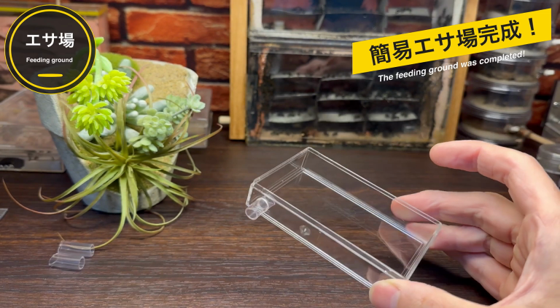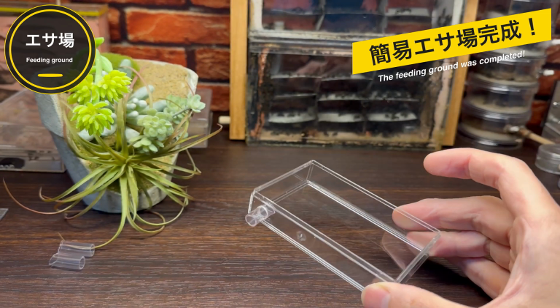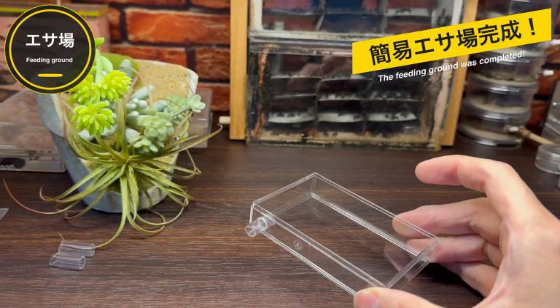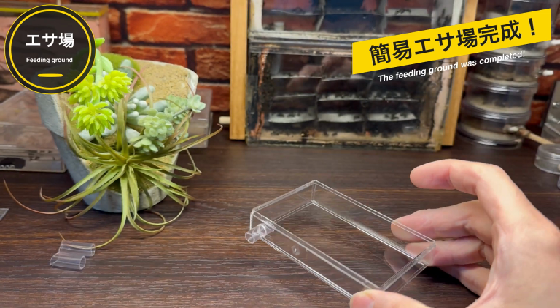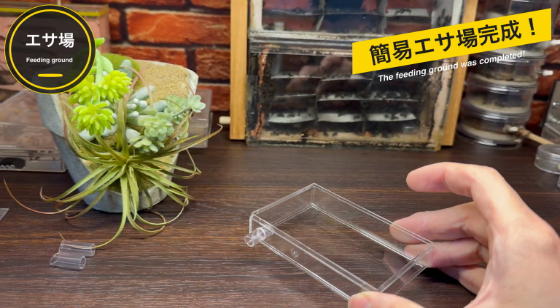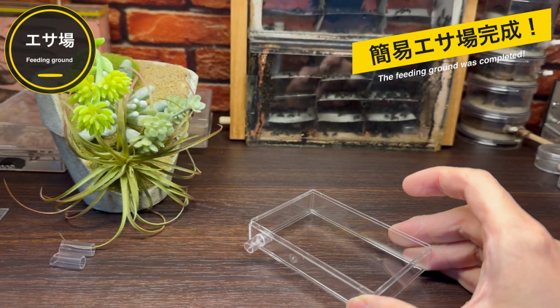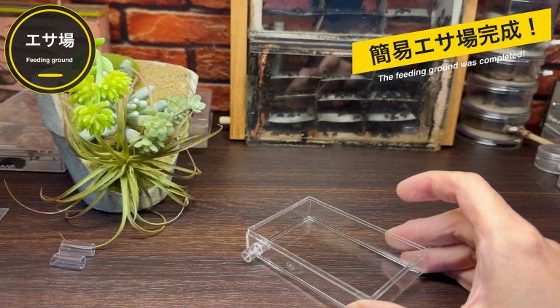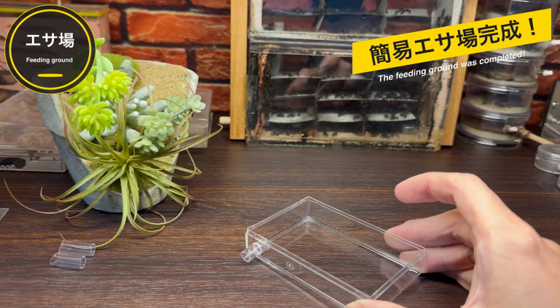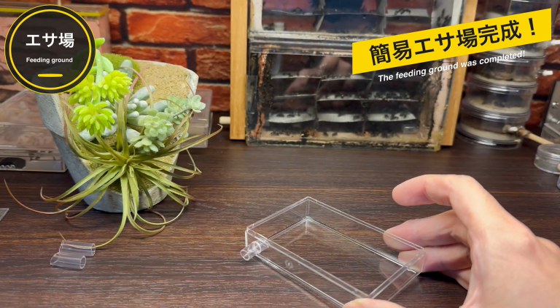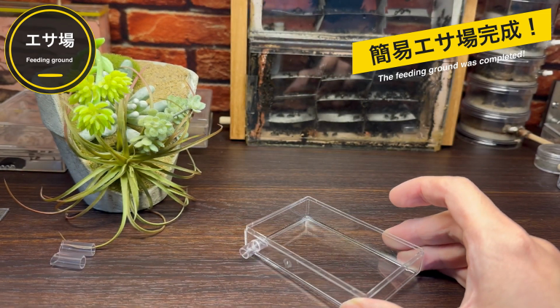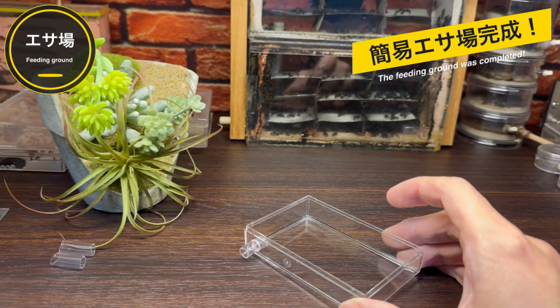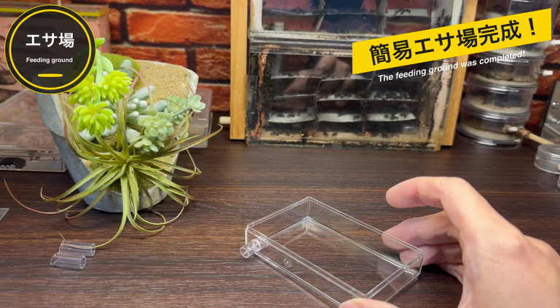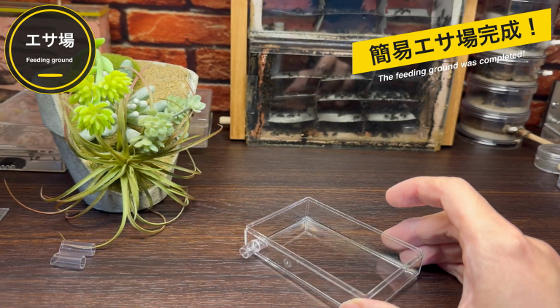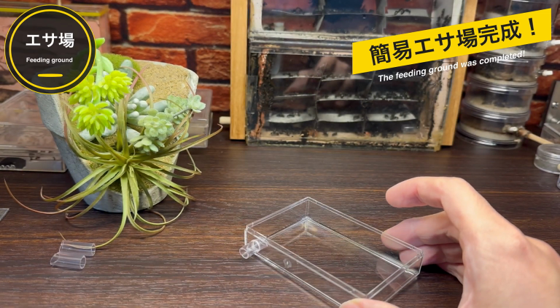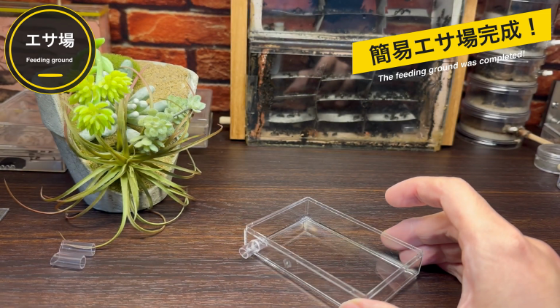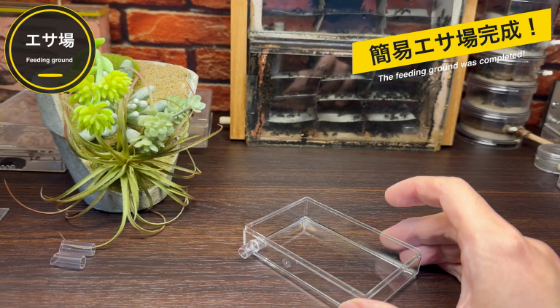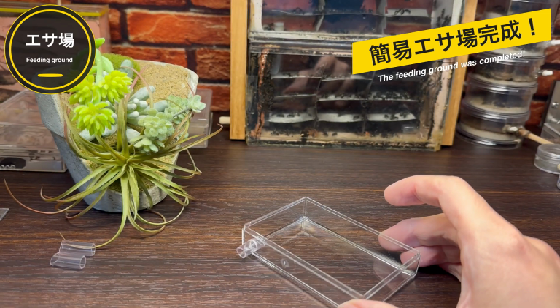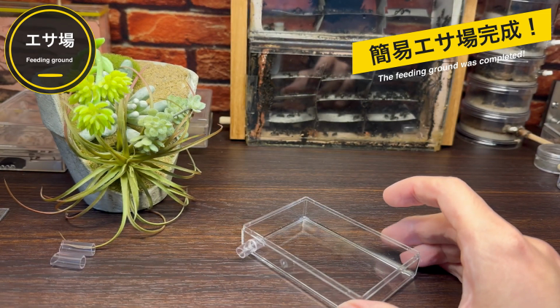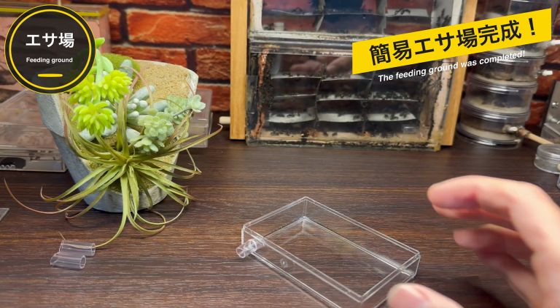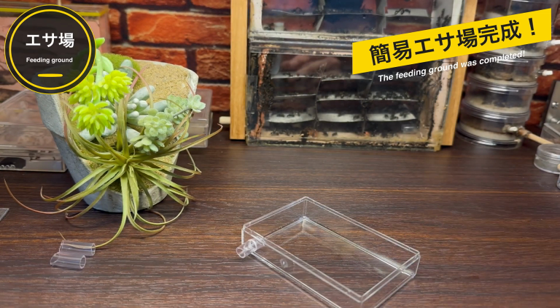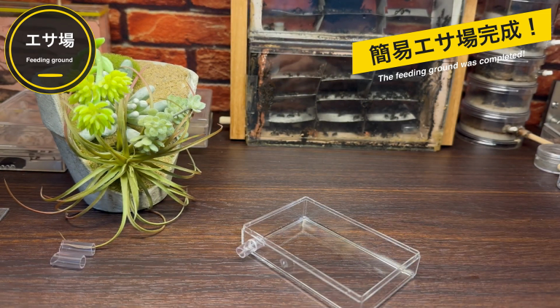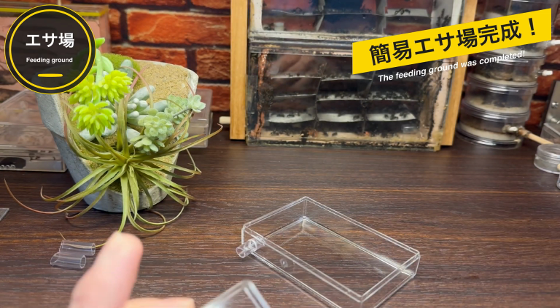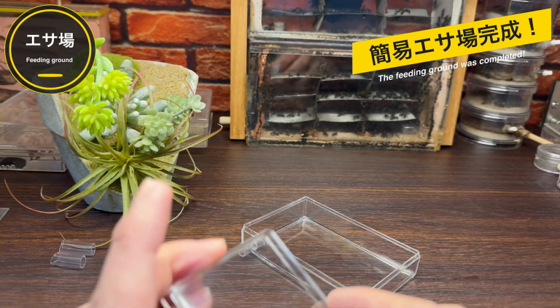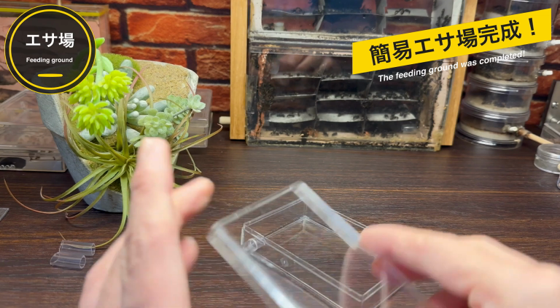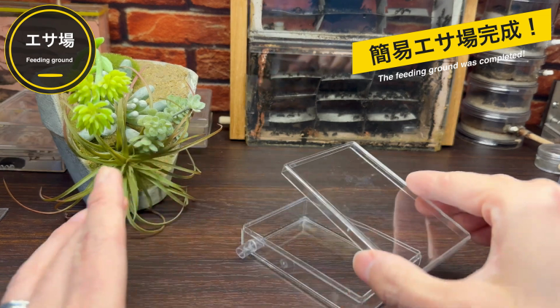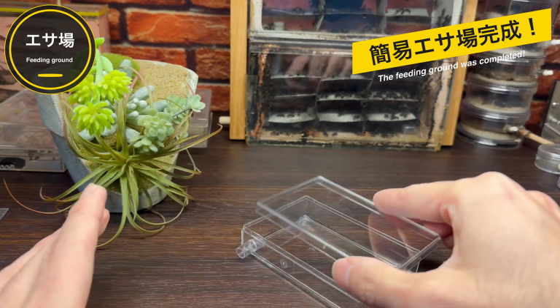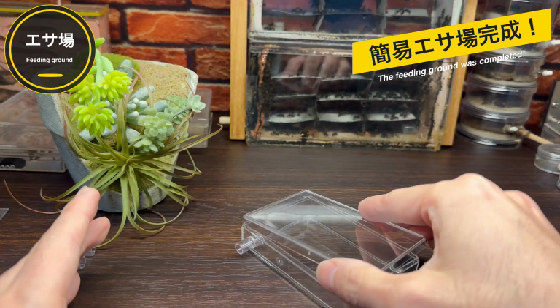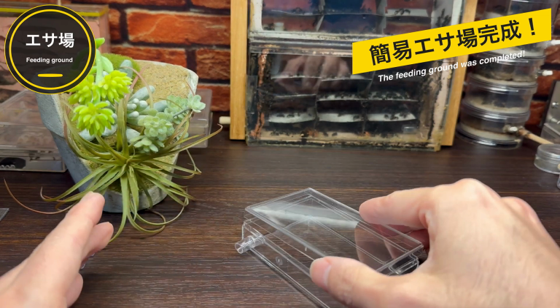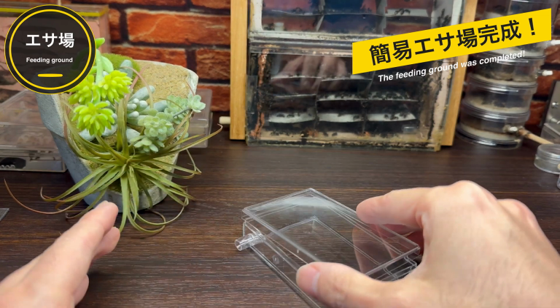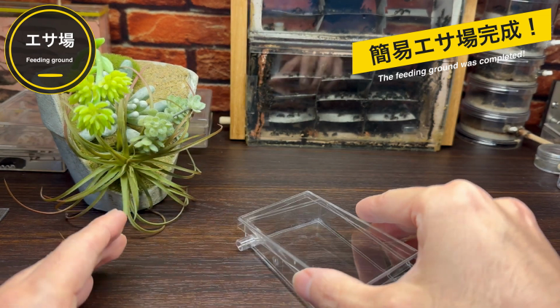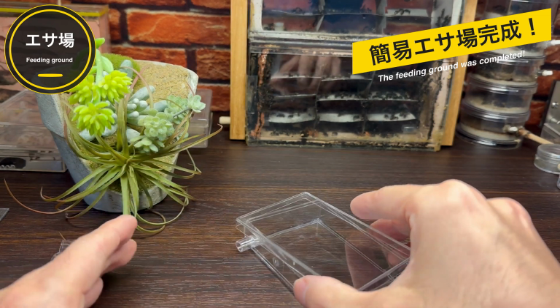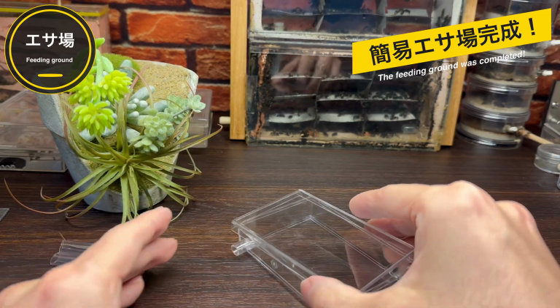この穴を通してシークスと接続できるという仕組みですね。さあできました、きれいに穴が開いてますね。この穴にチューブを通して、なんとこれで餌場が完成です。餌場に関しては穴を1つ開けるだけで簡易的な餌場が完成します。とても簡単ですね。